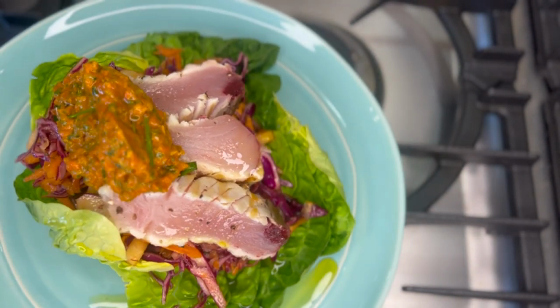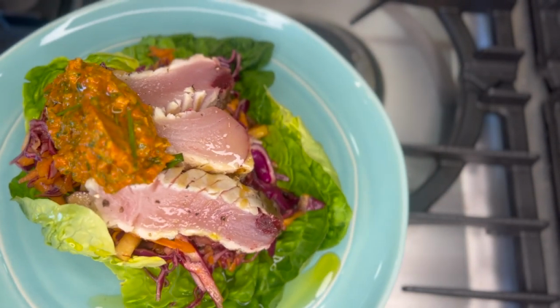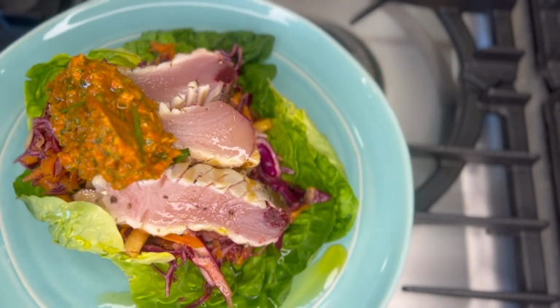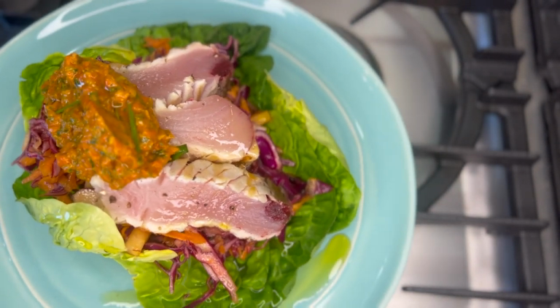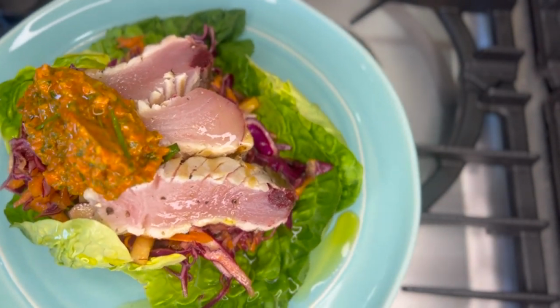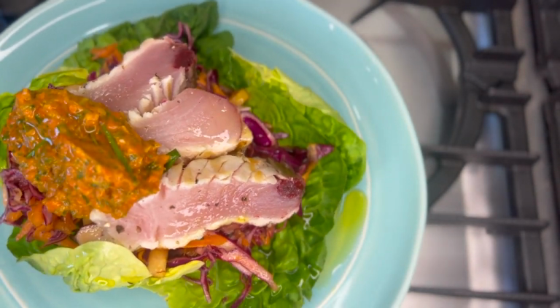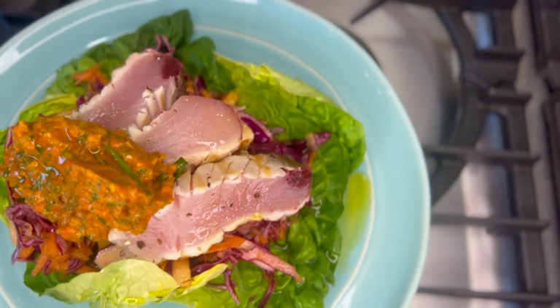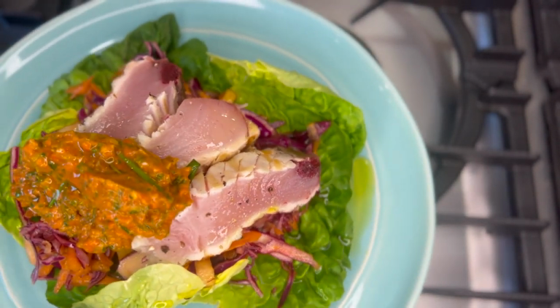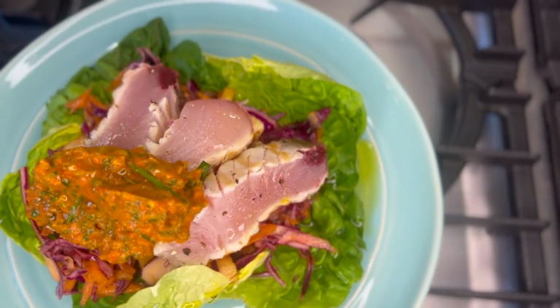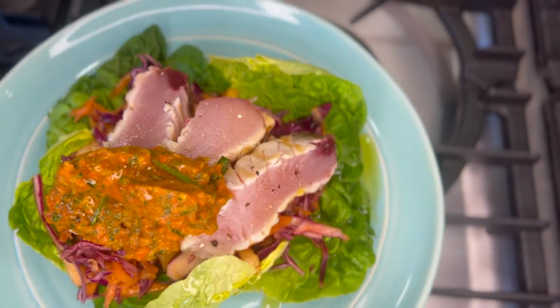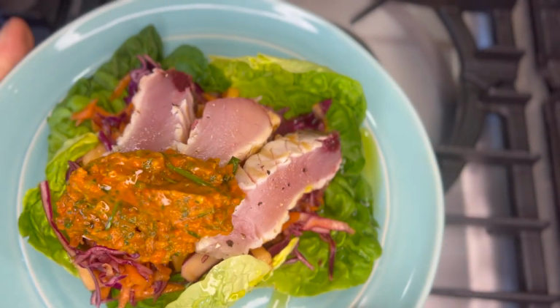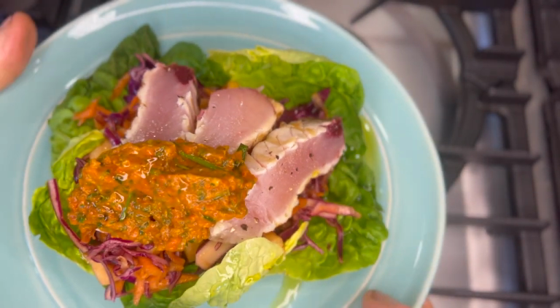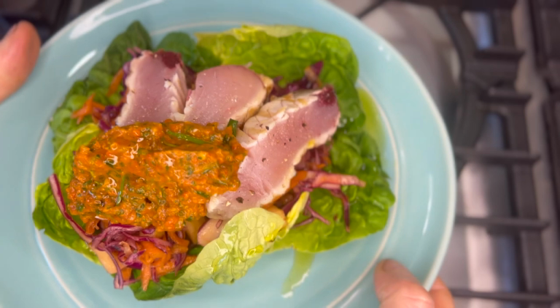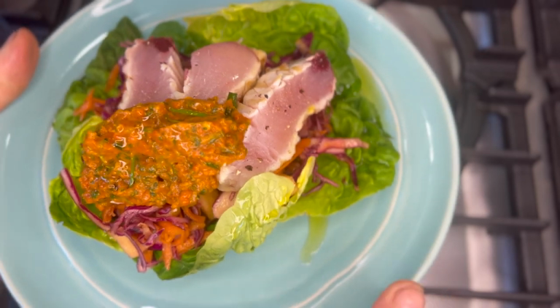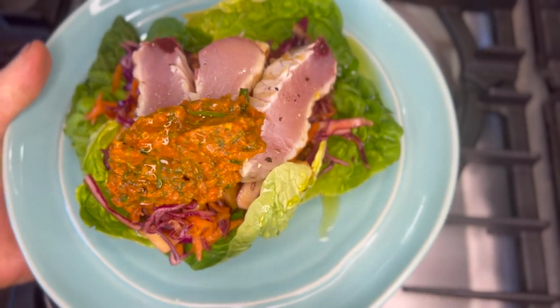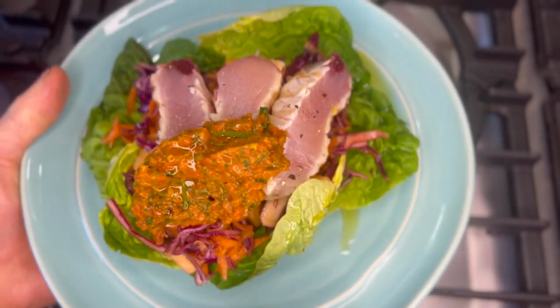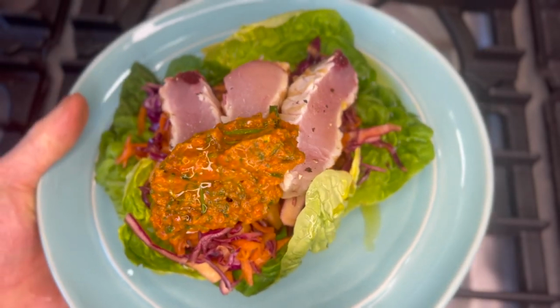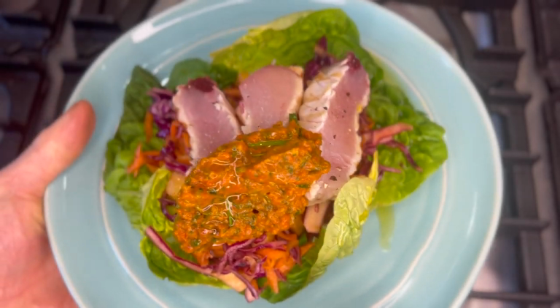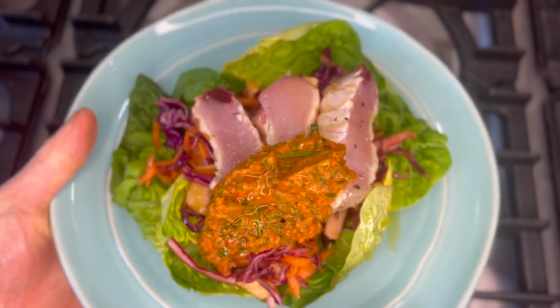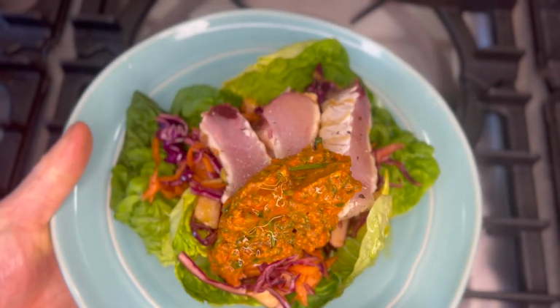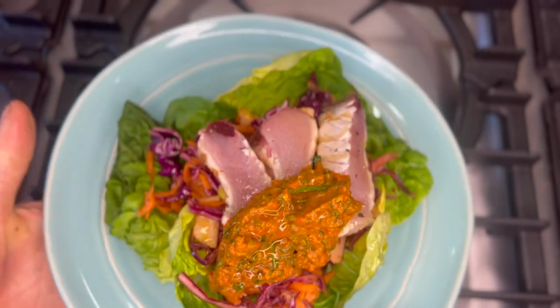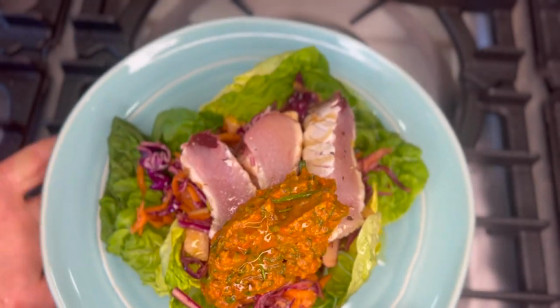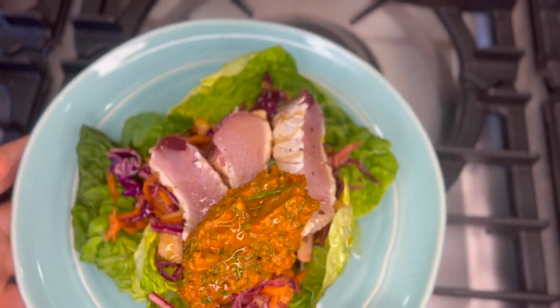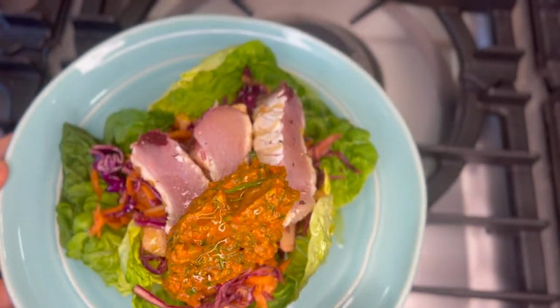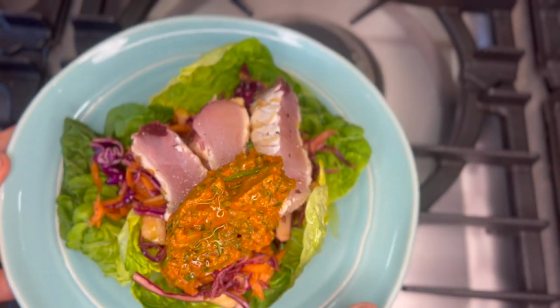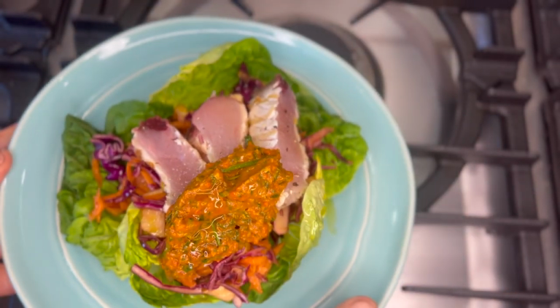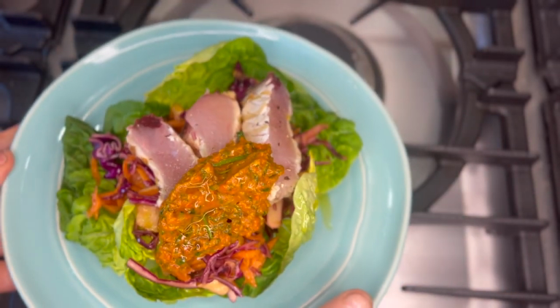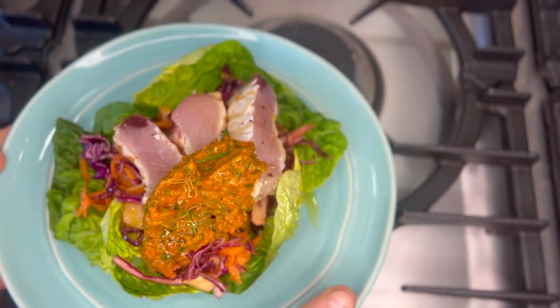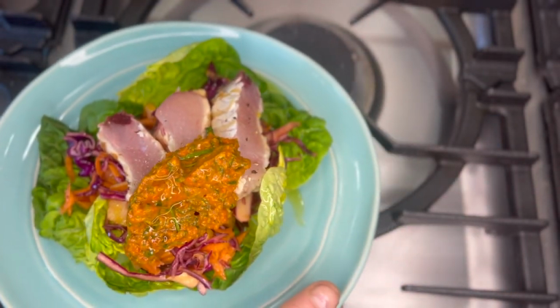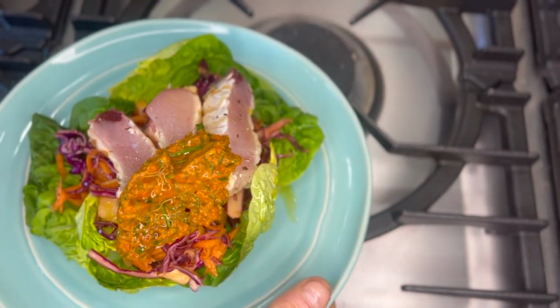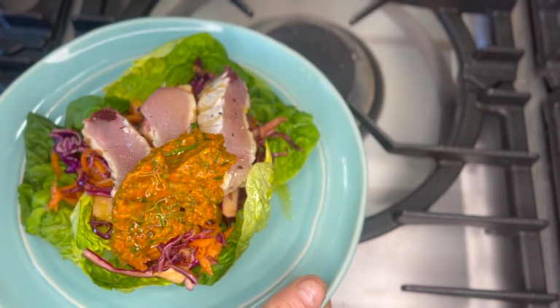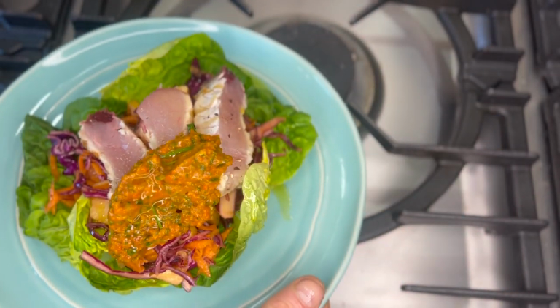And as I mentioned, if you don't like your fish cooked like this, just cook it on a little bit more.